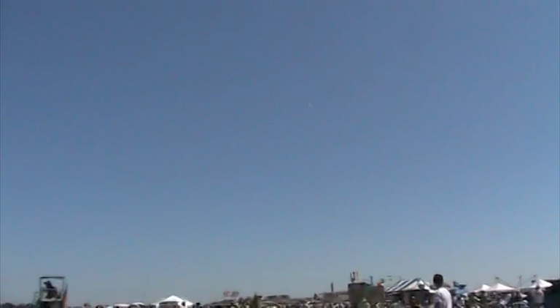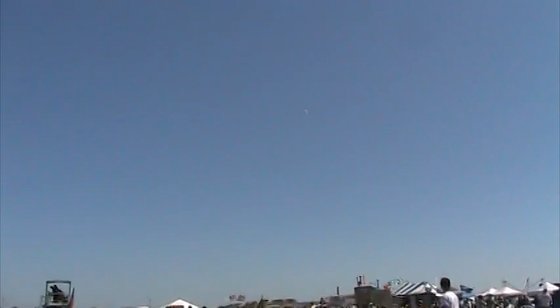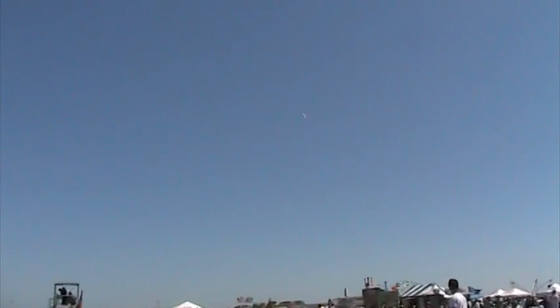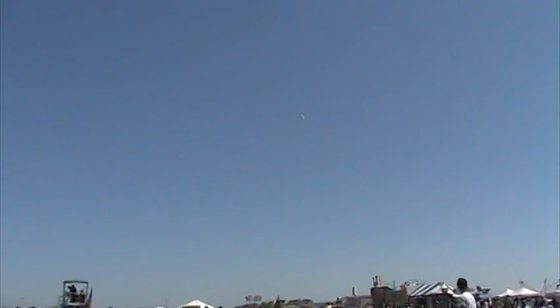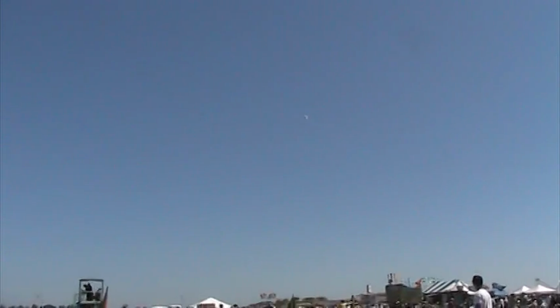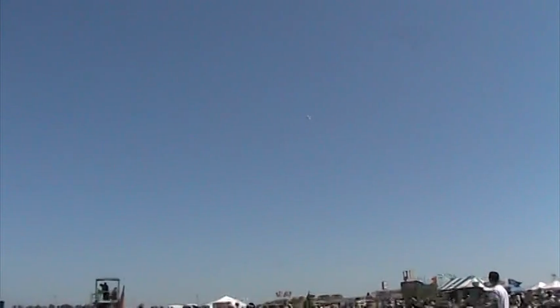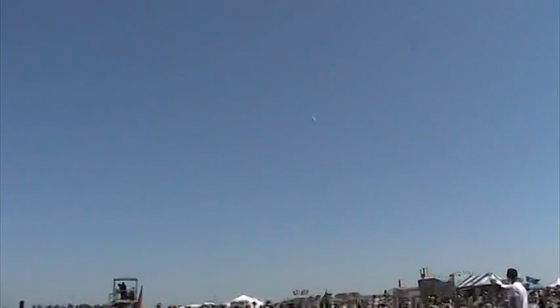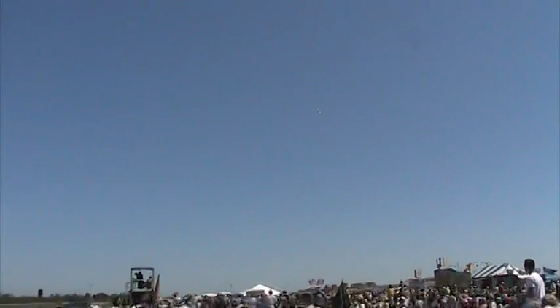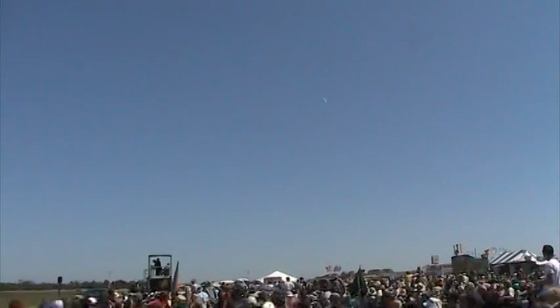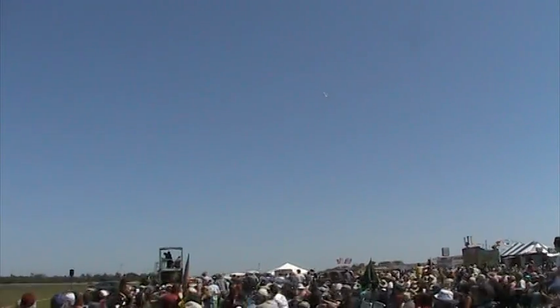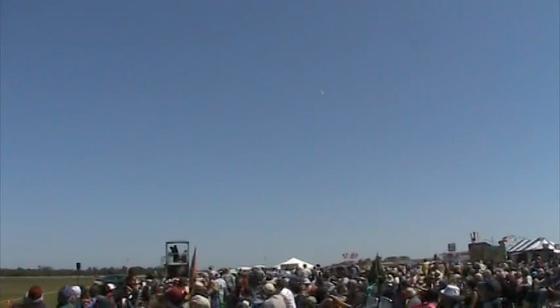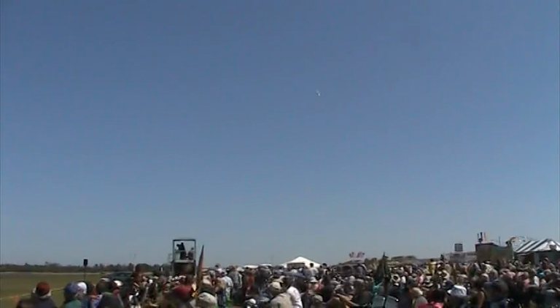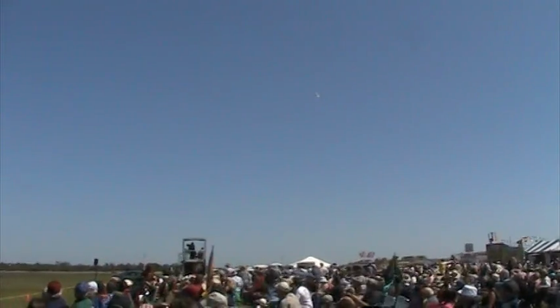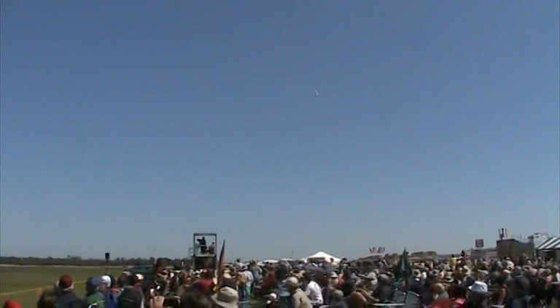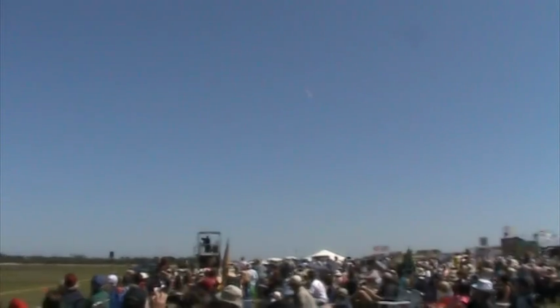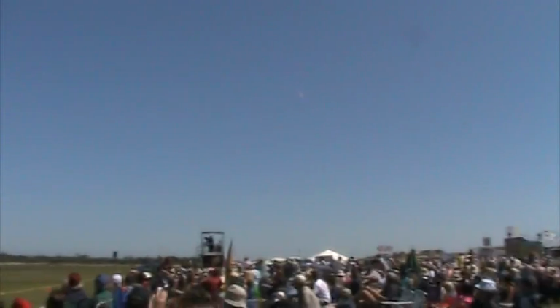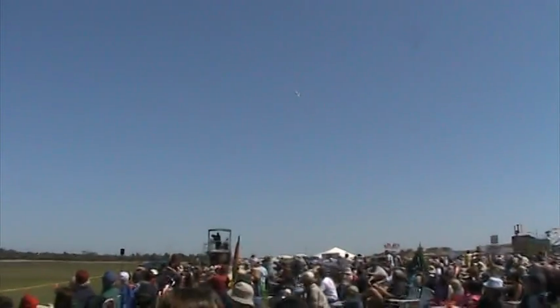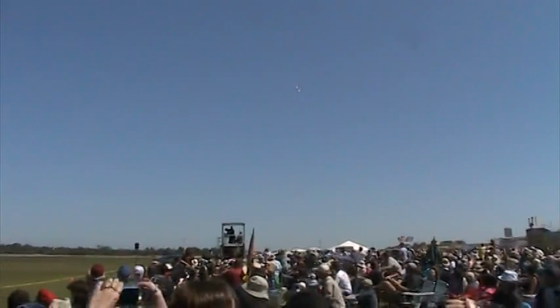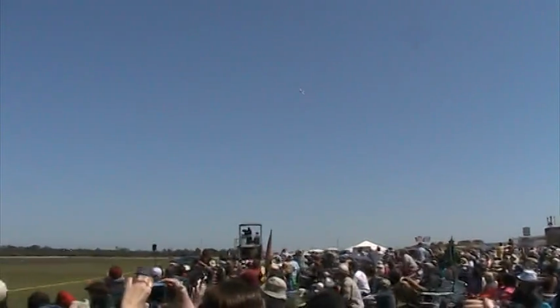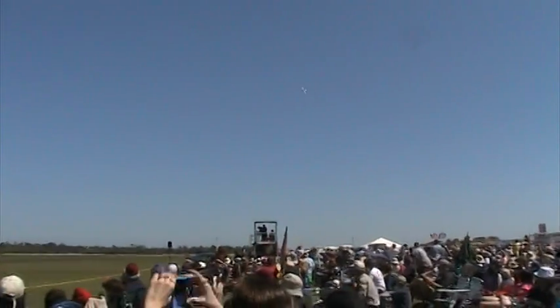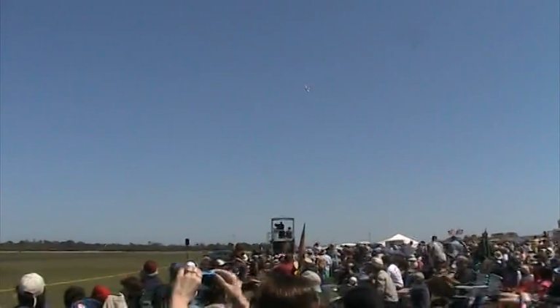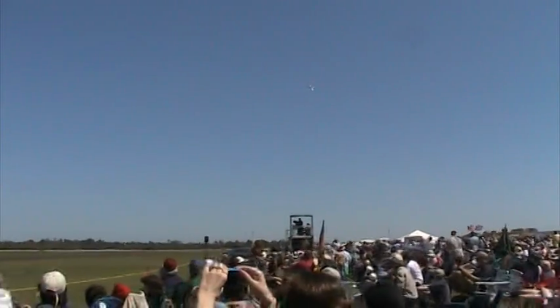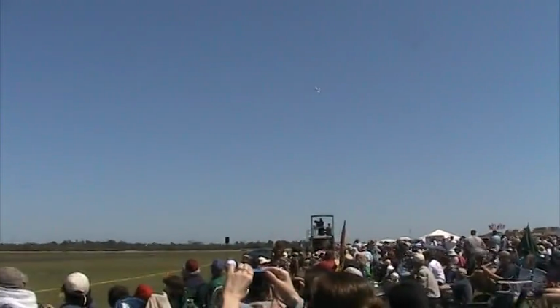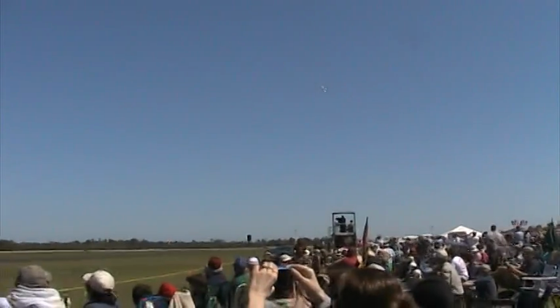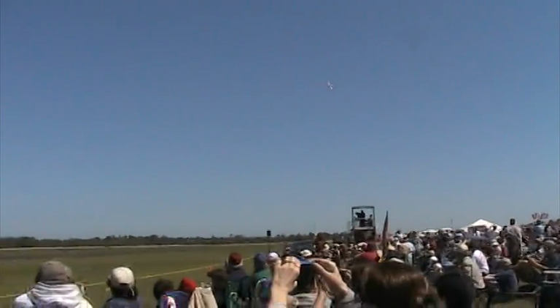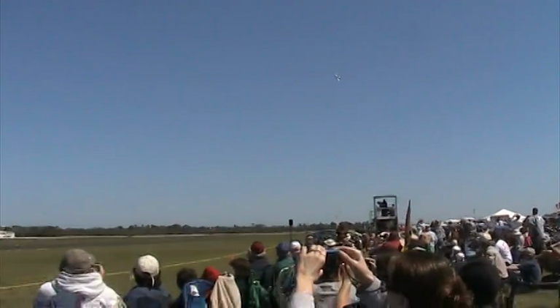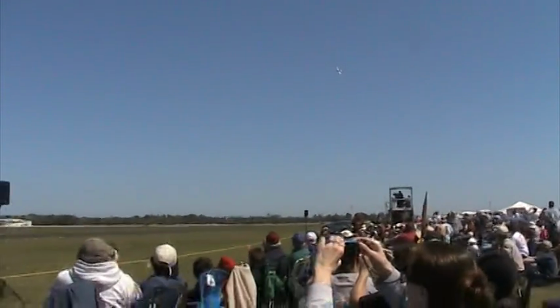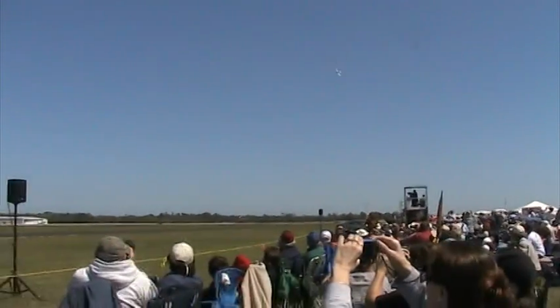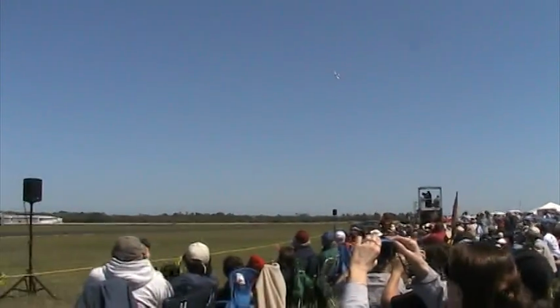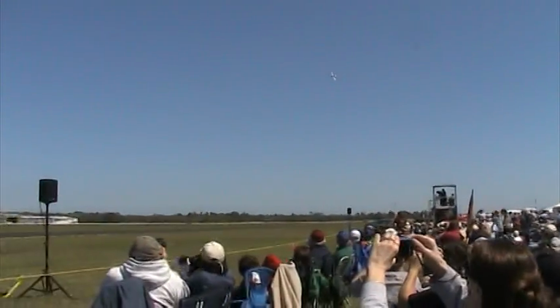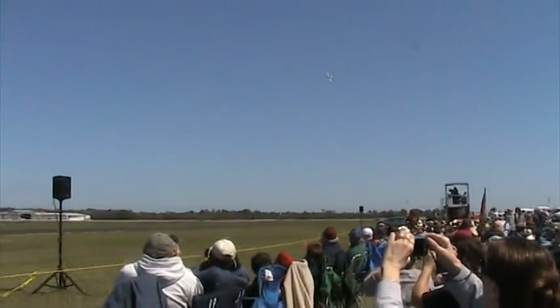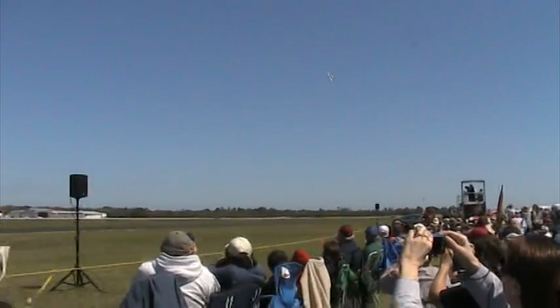Ladies and gentlemen, from behind and to your right, Major Thorpe and the A-10 Thunderbolt 2.